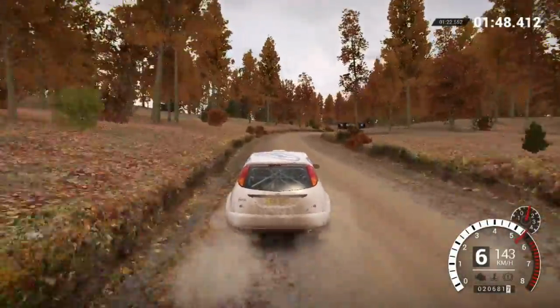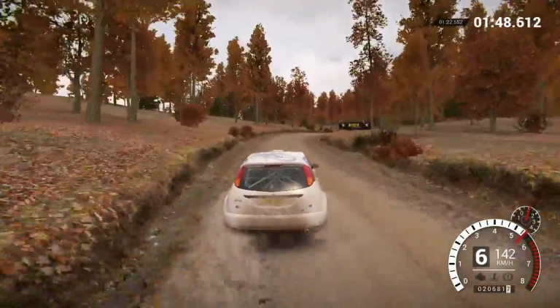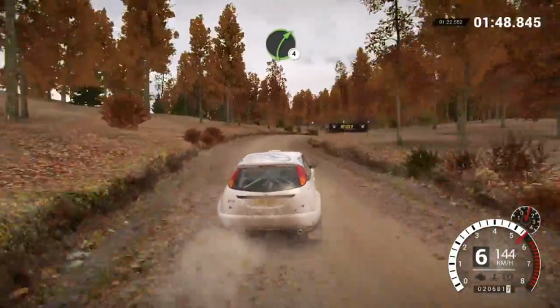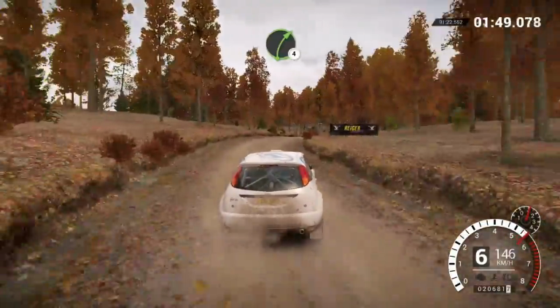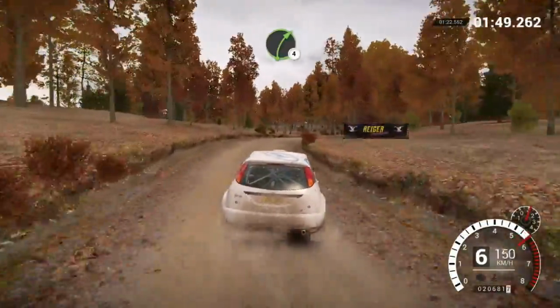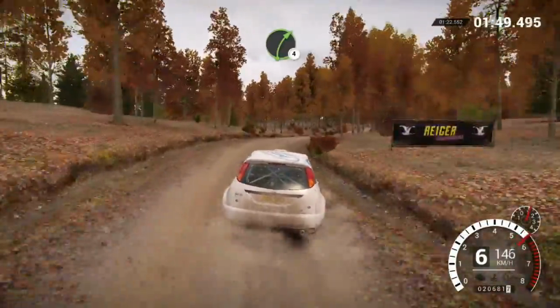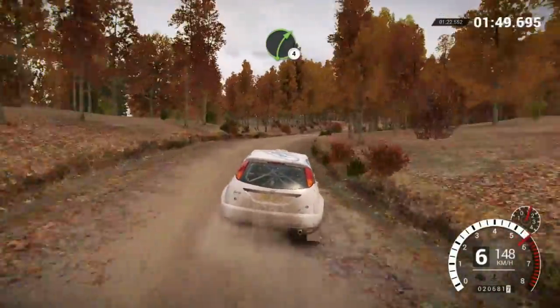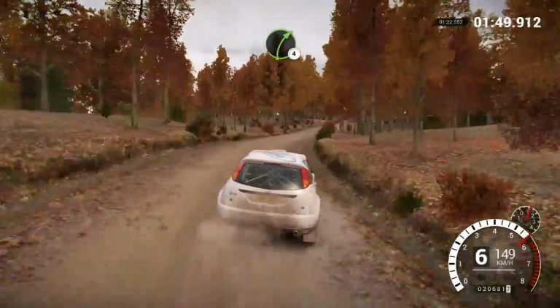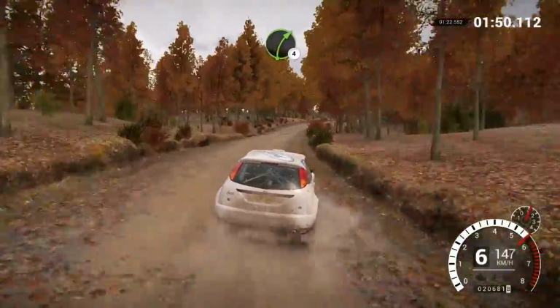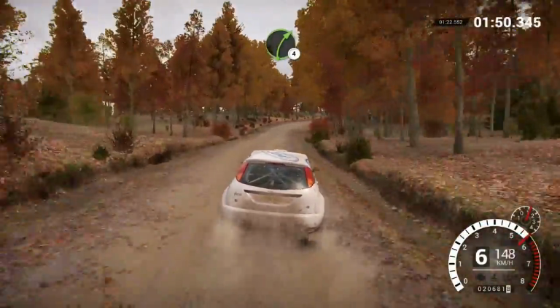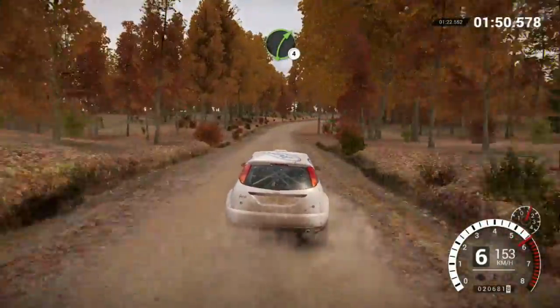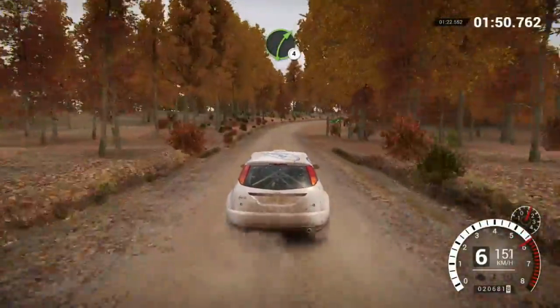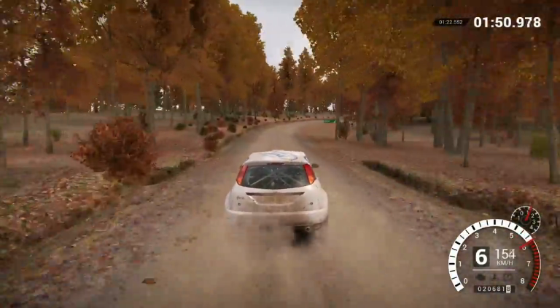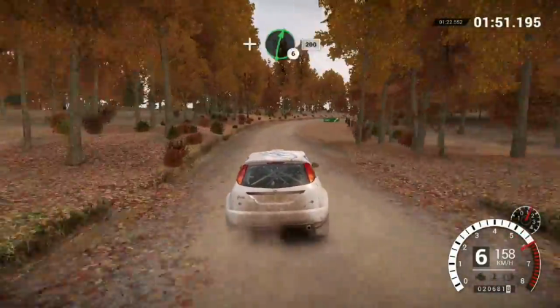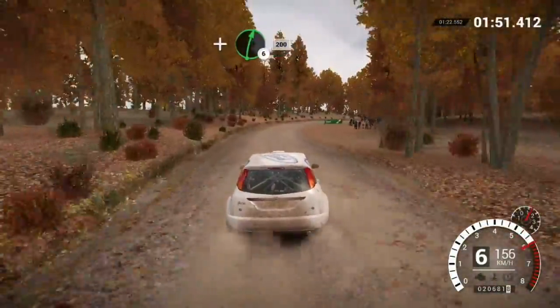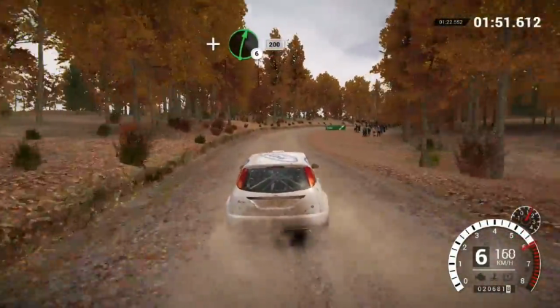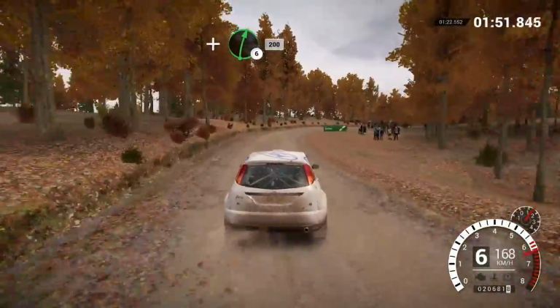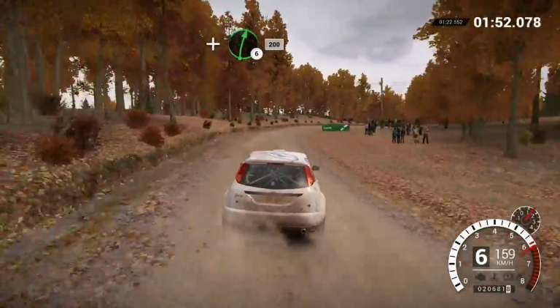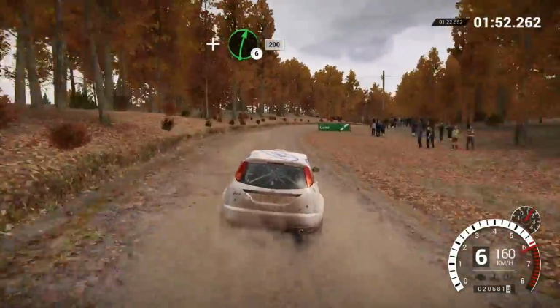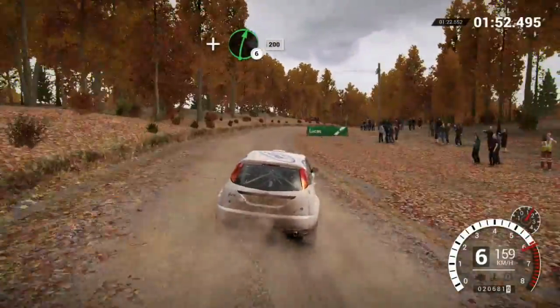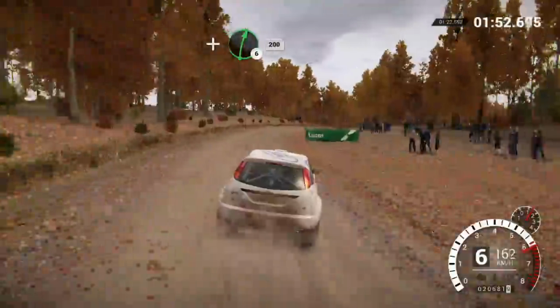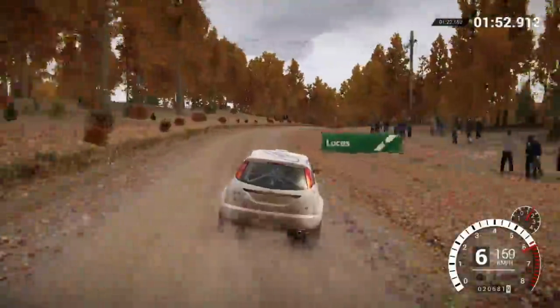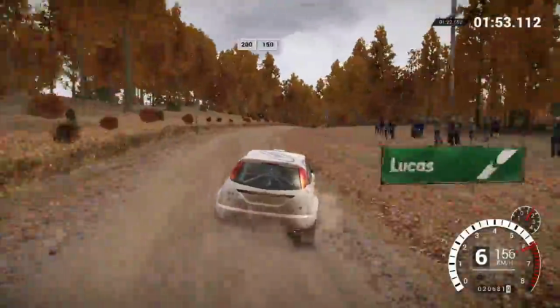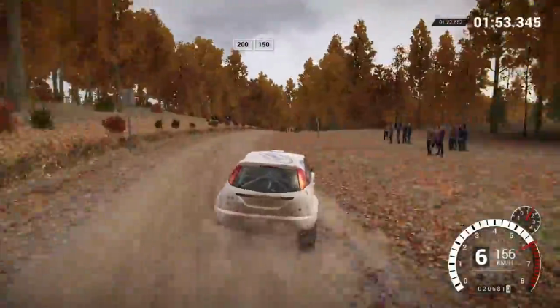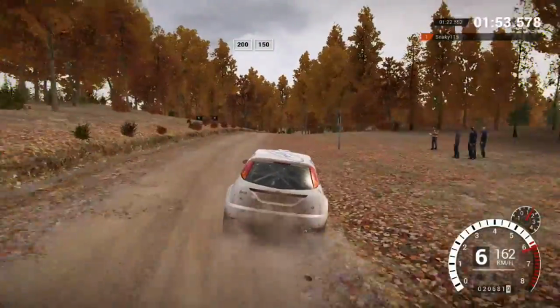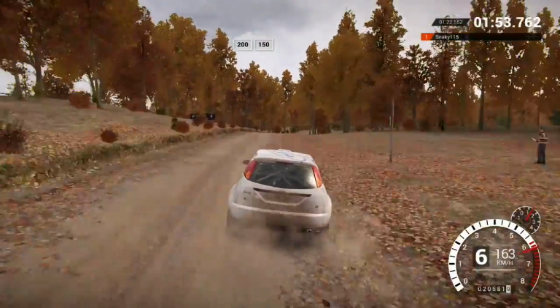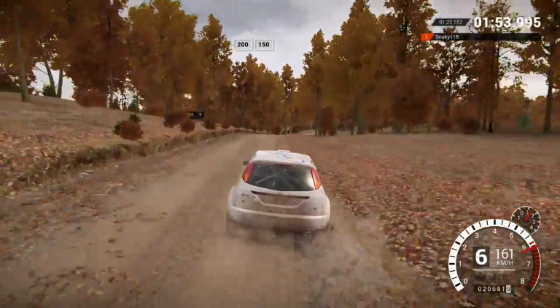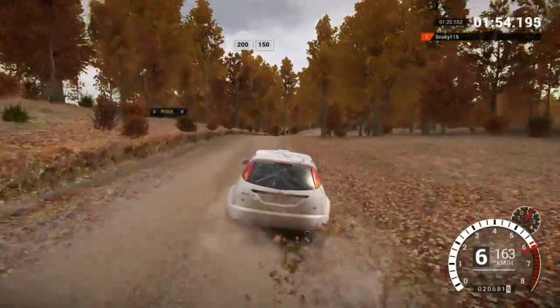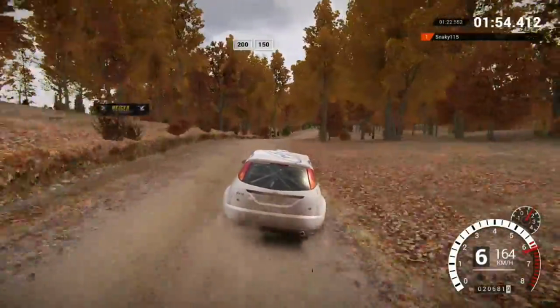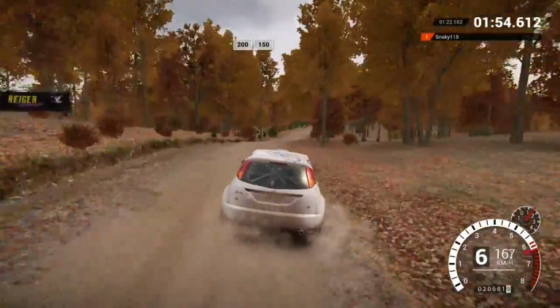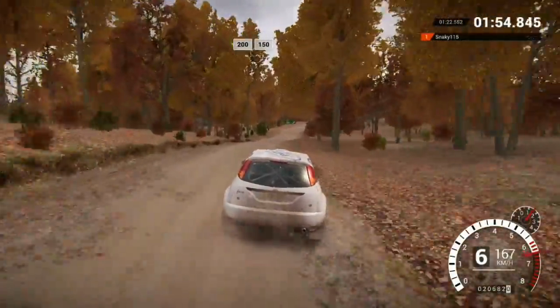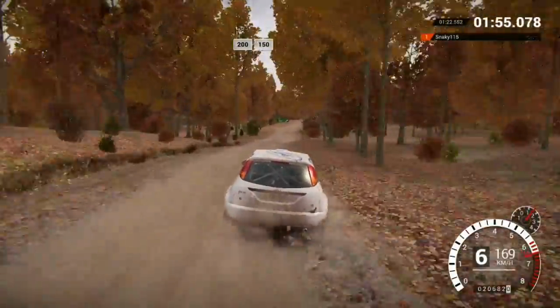Right, 4 long. And right, 6. 200, 200, 200 over bumps, 150.